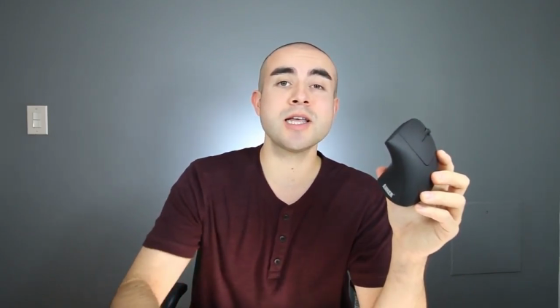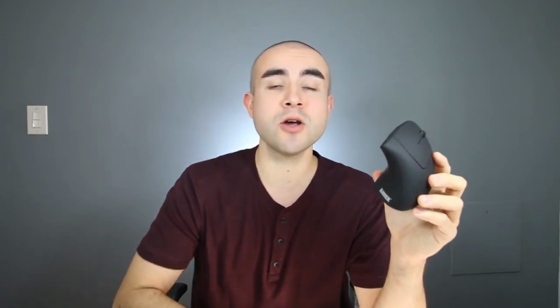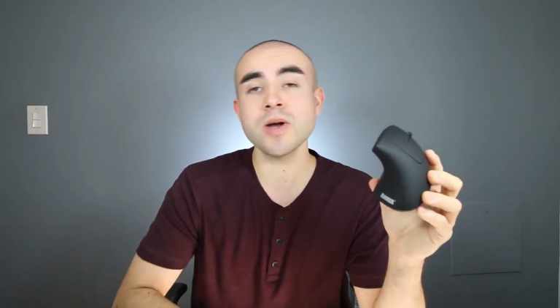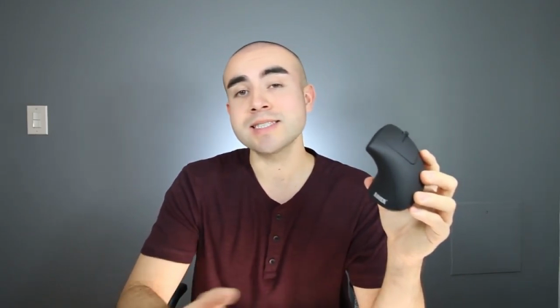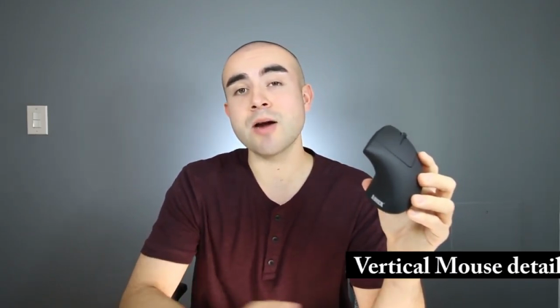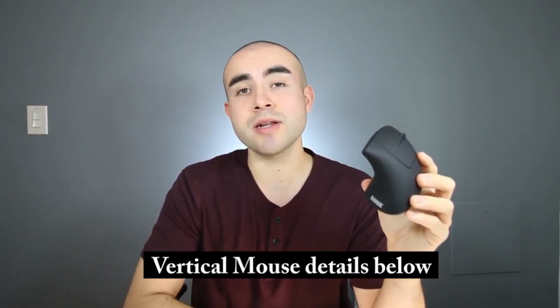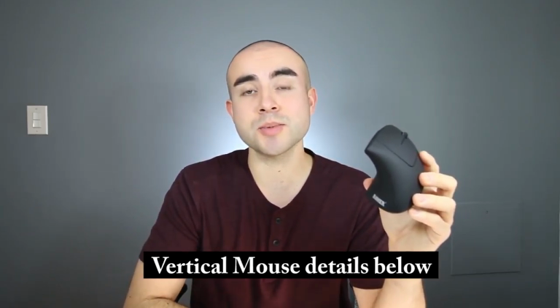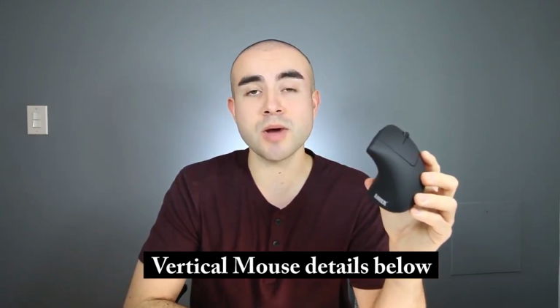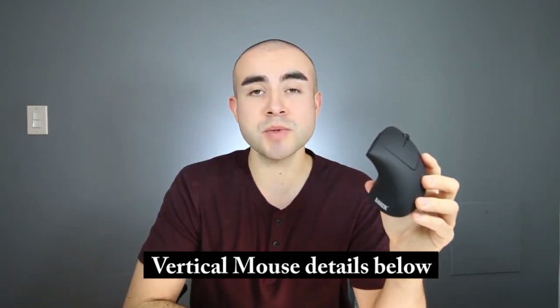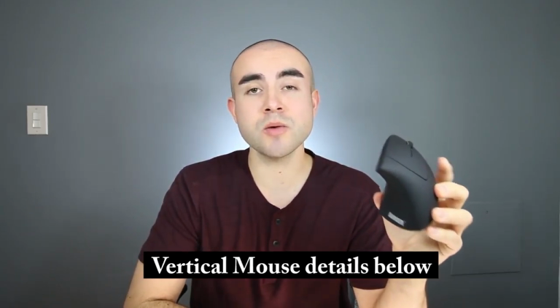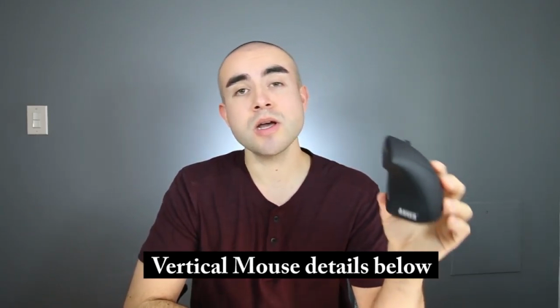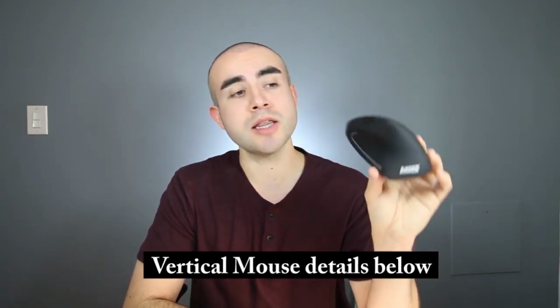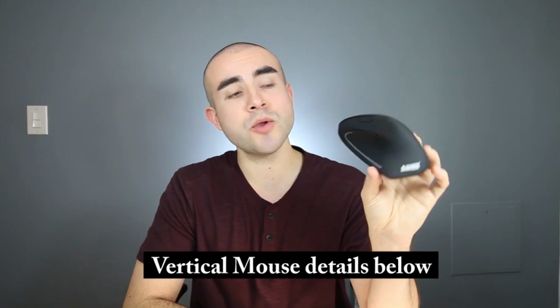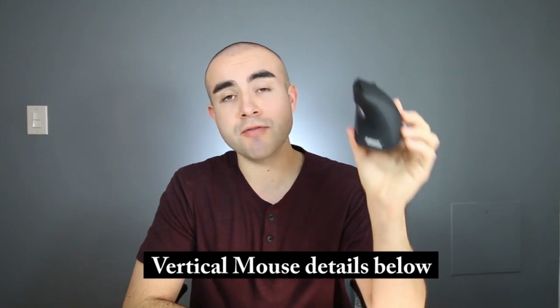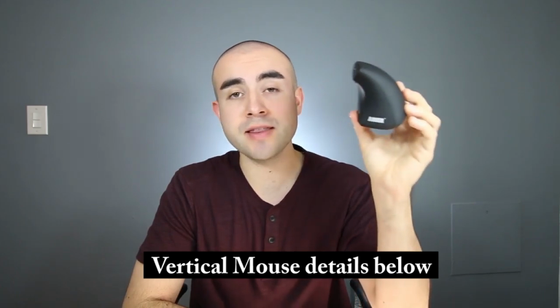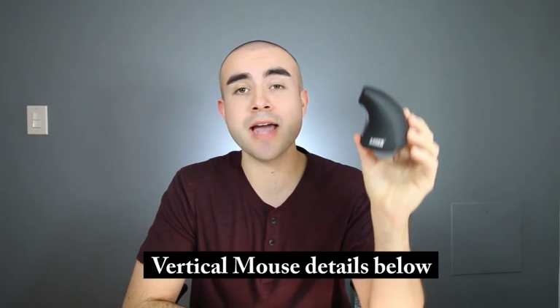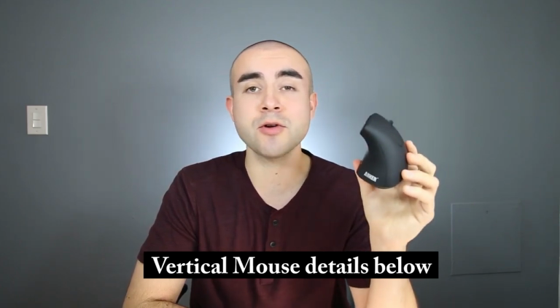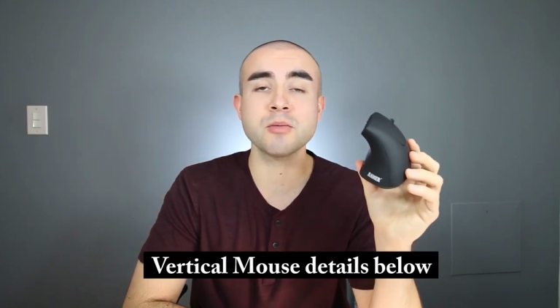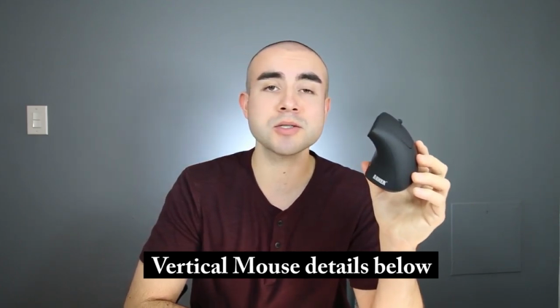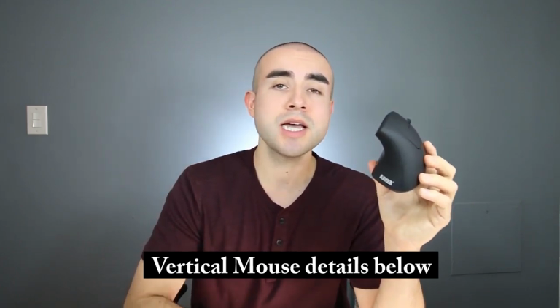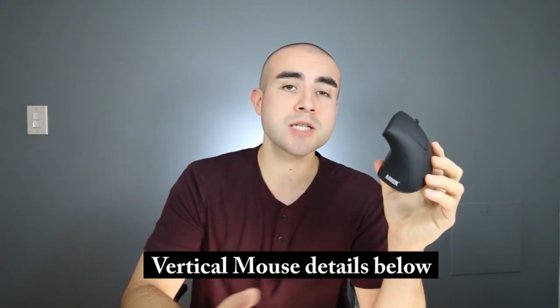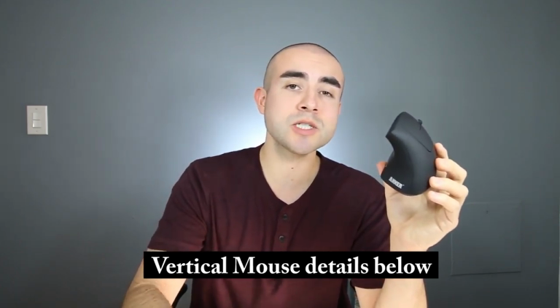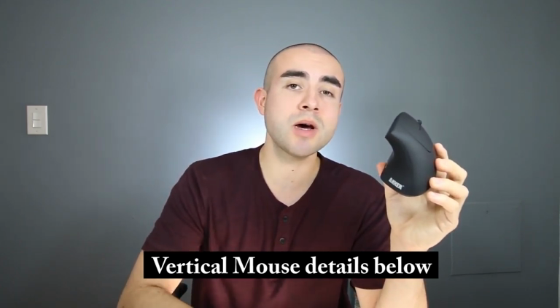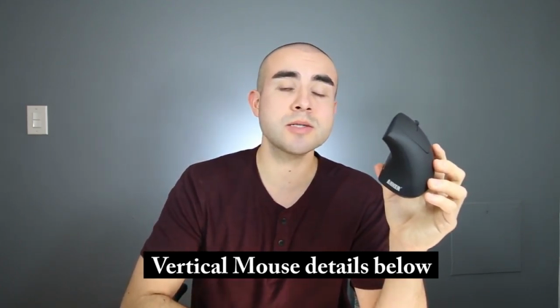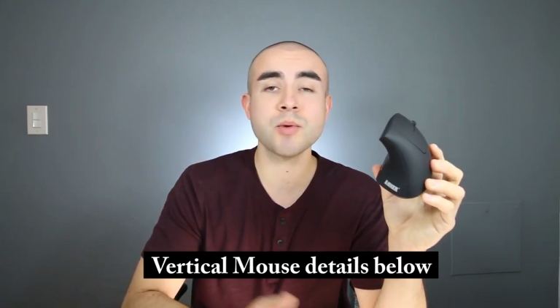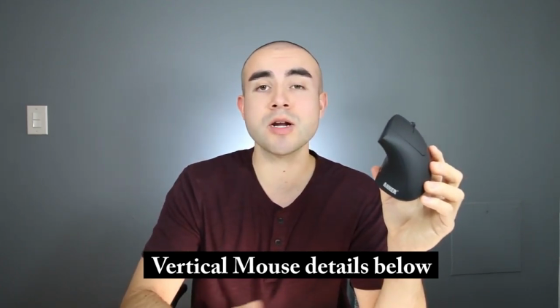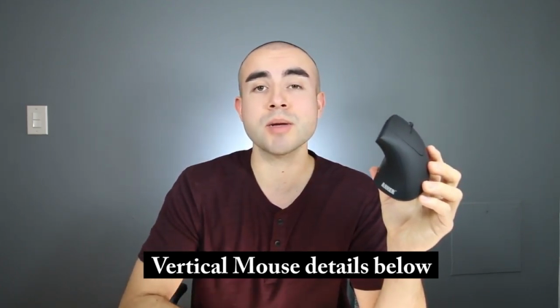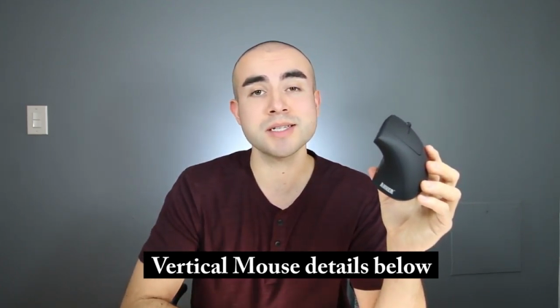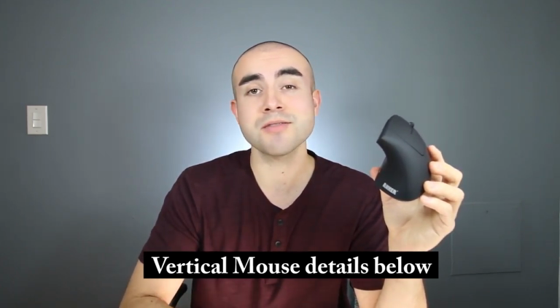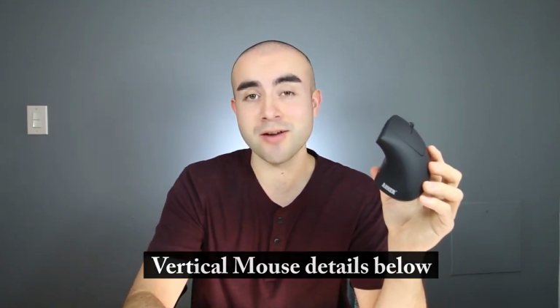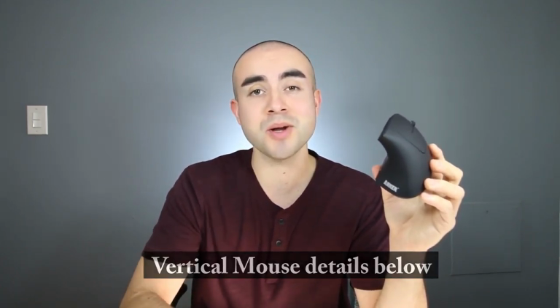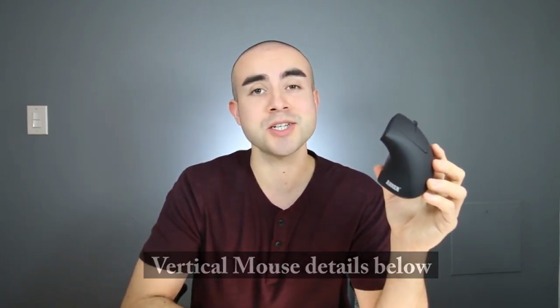Just to let you know, down in the description box below, I'll link where you can find the Anker Vertical Mouse, as well as some other top ergonomic mice for every budget.